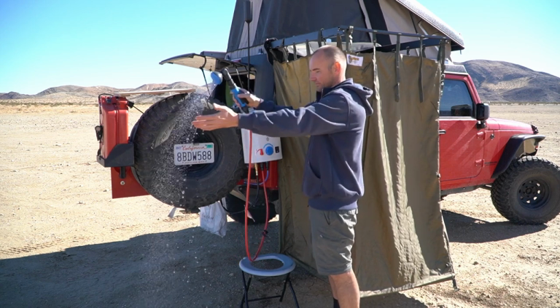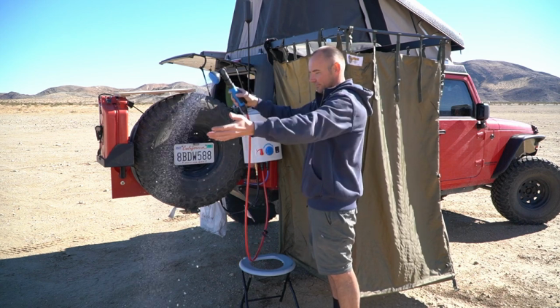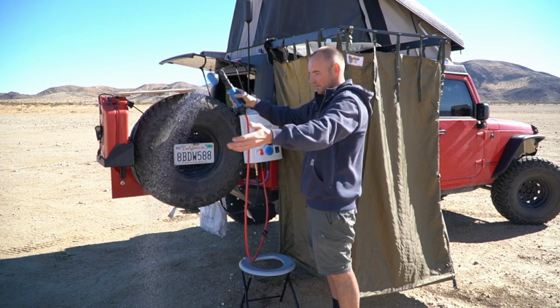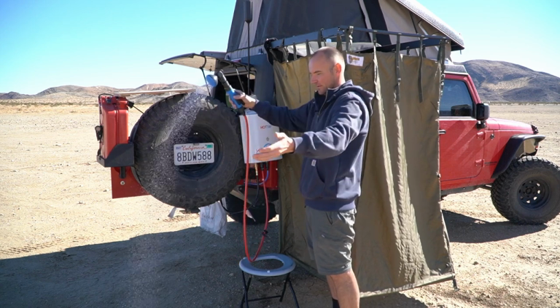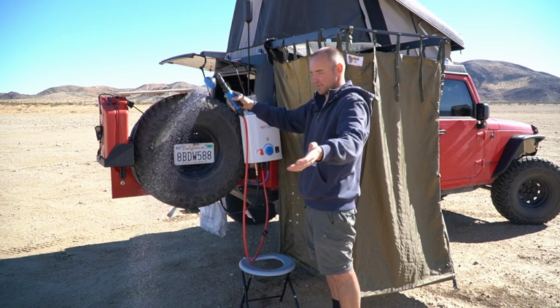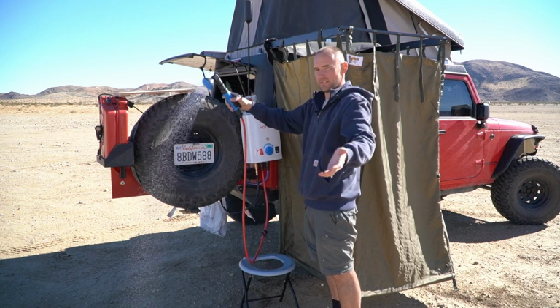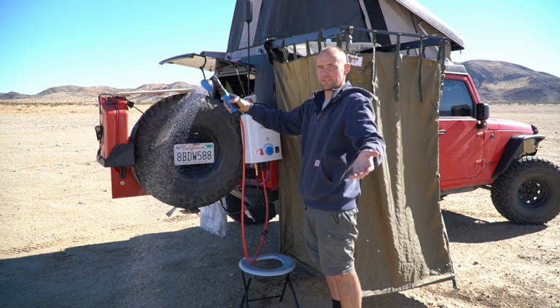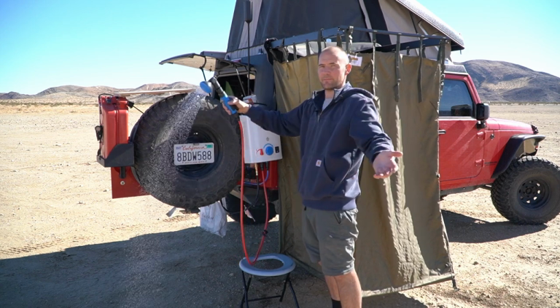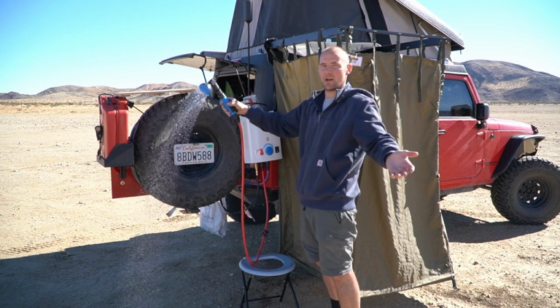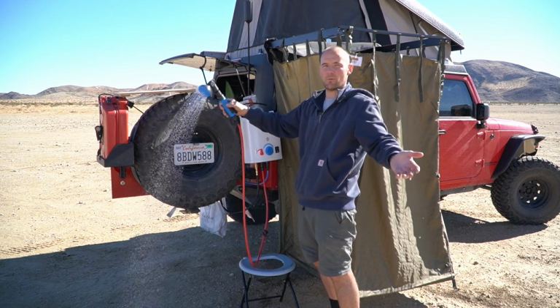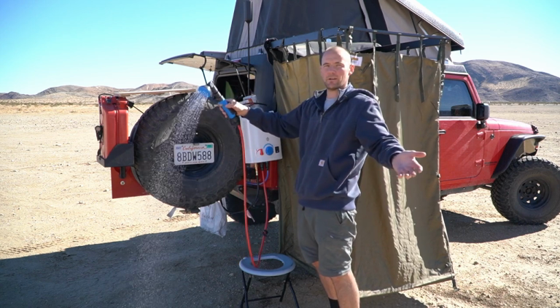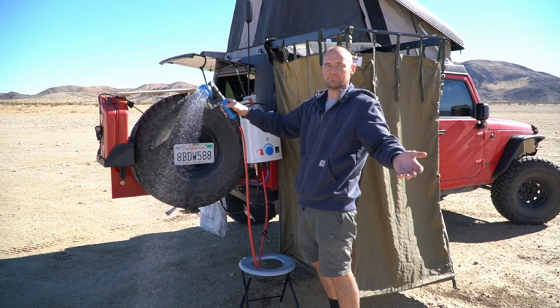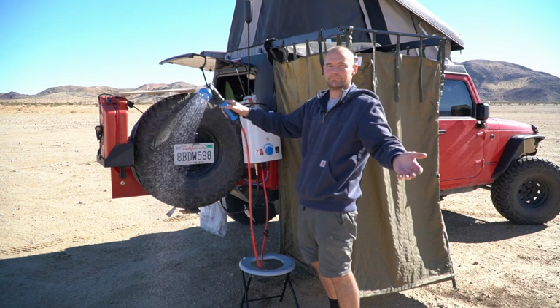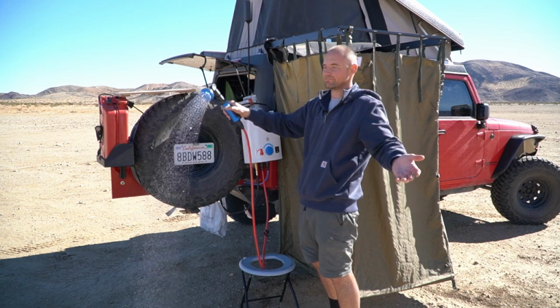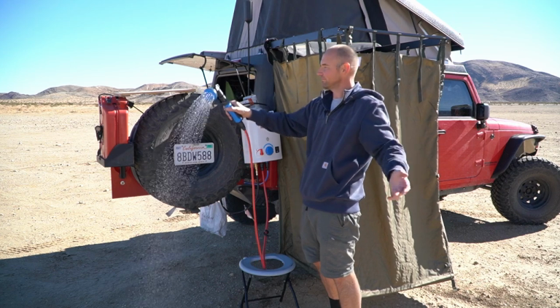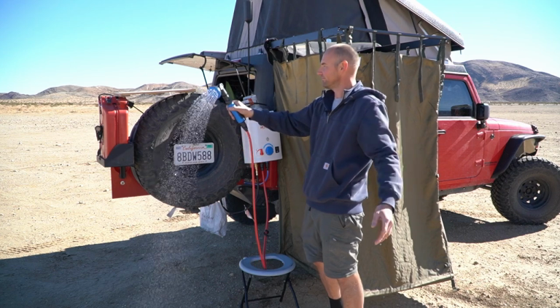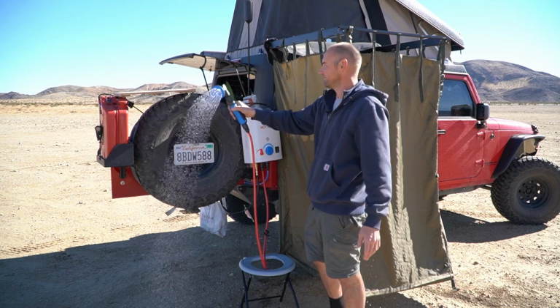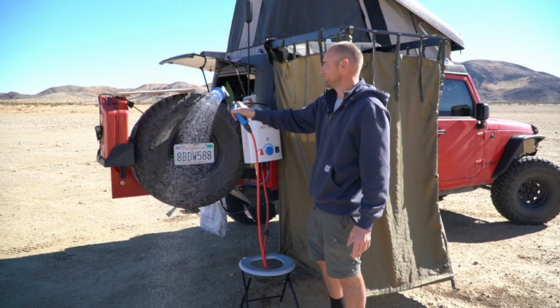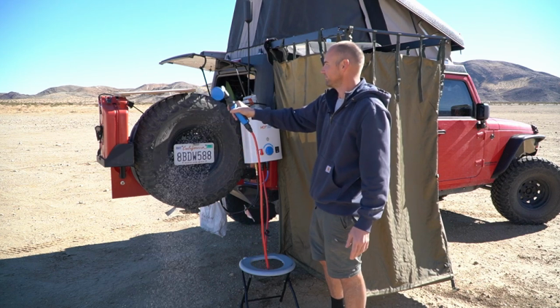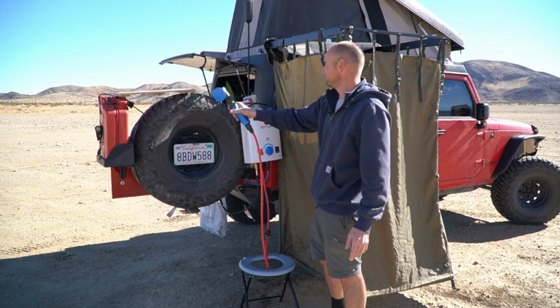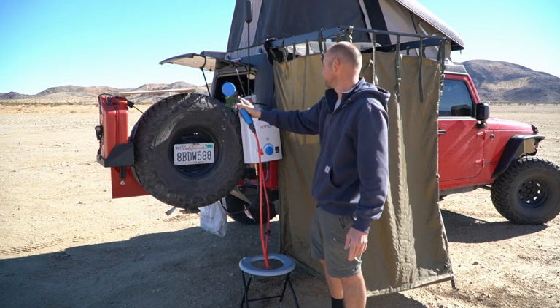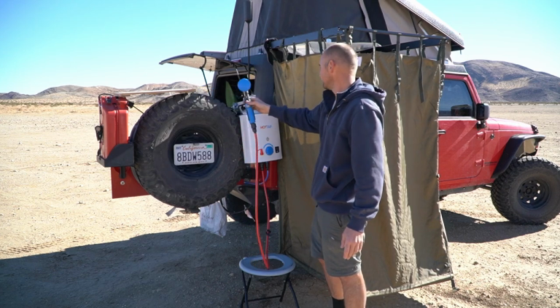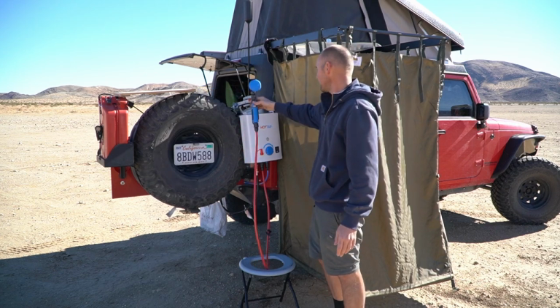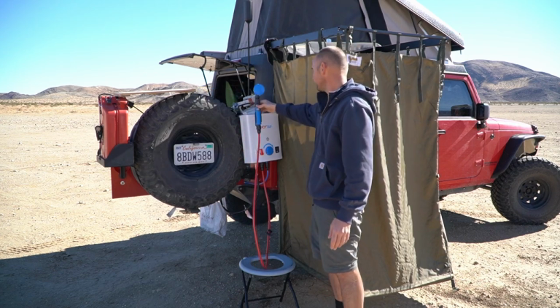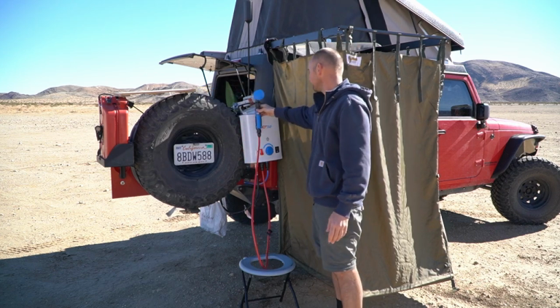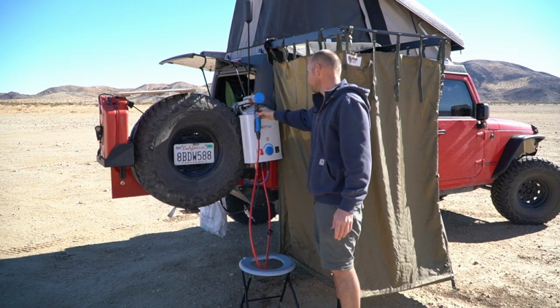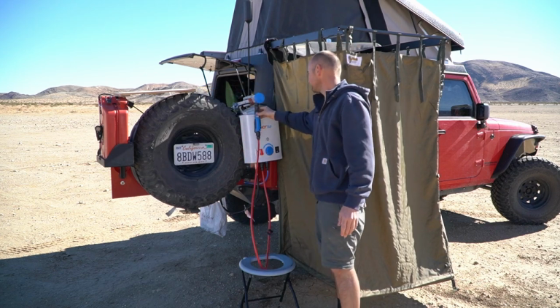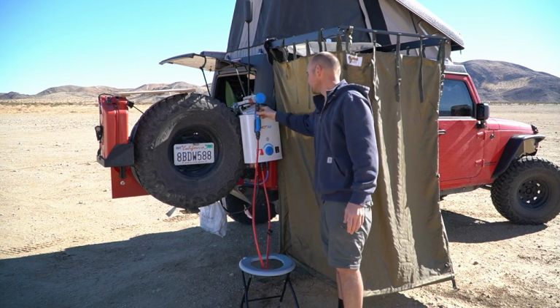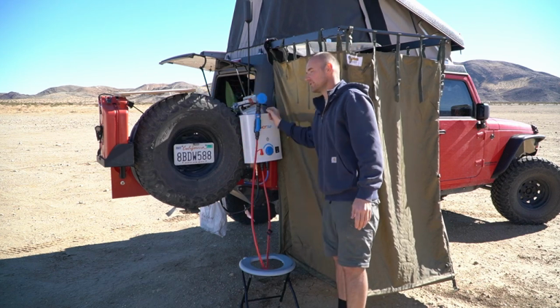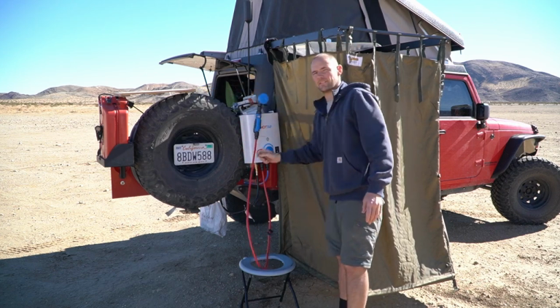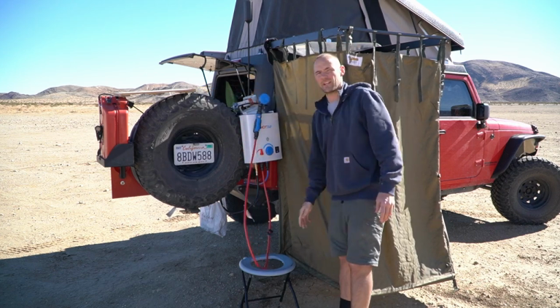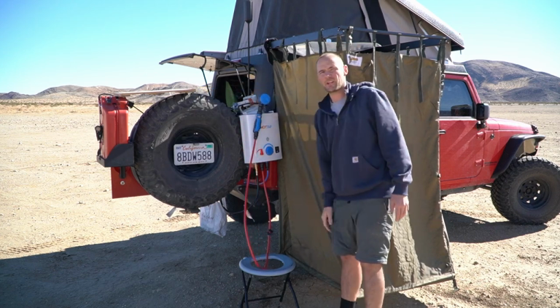With nice steamy hot water. All right, let's take a look.